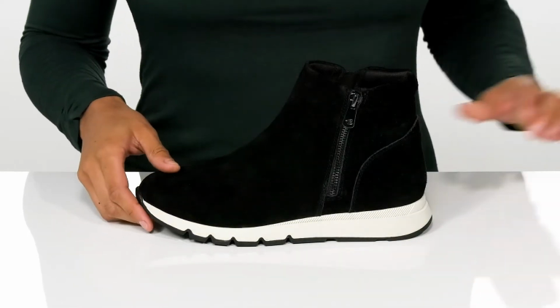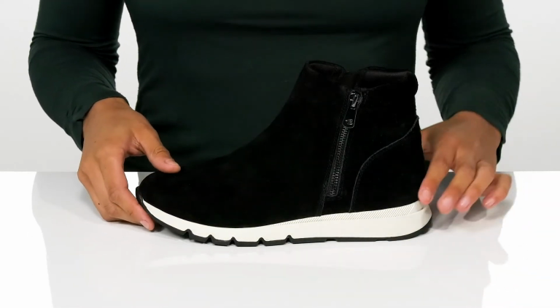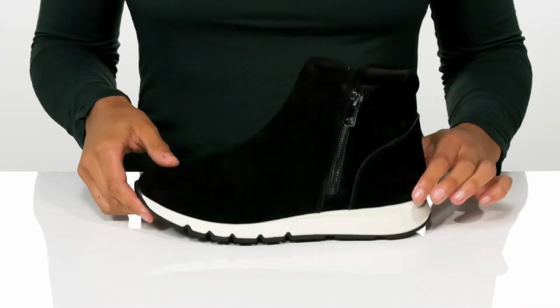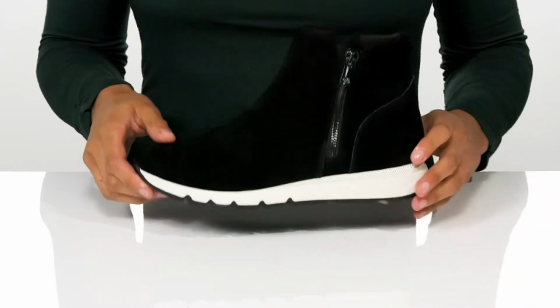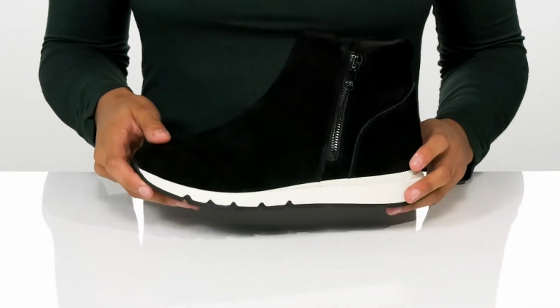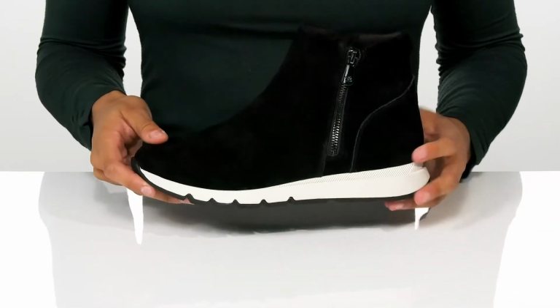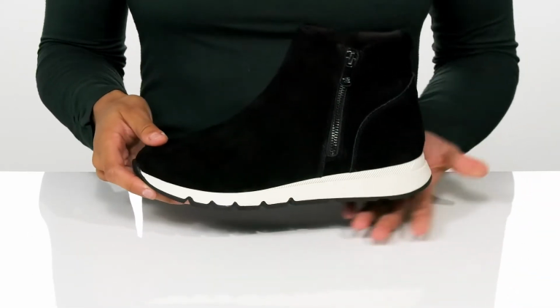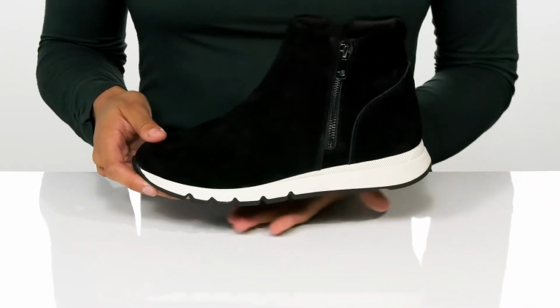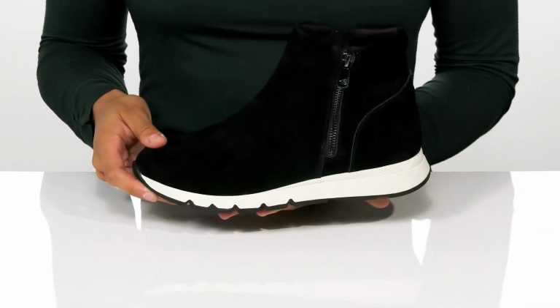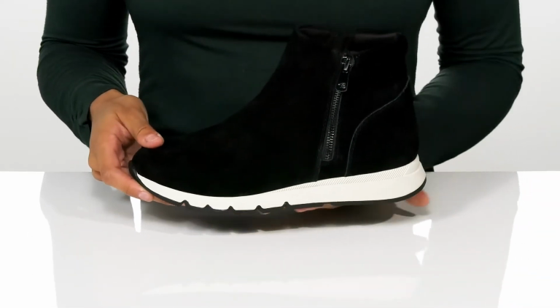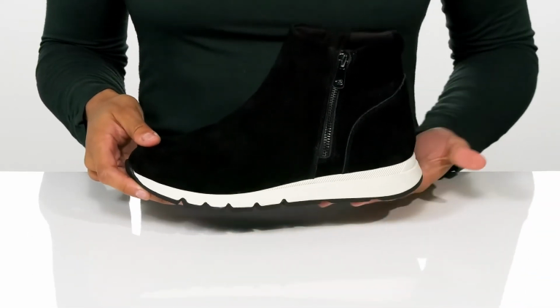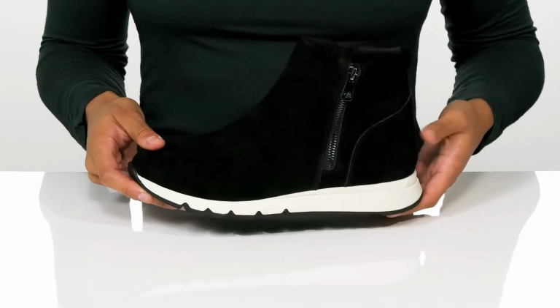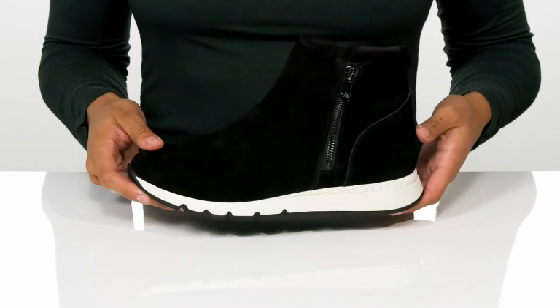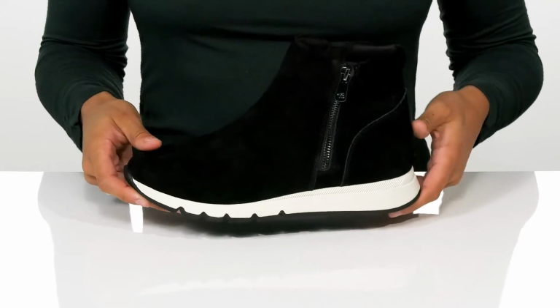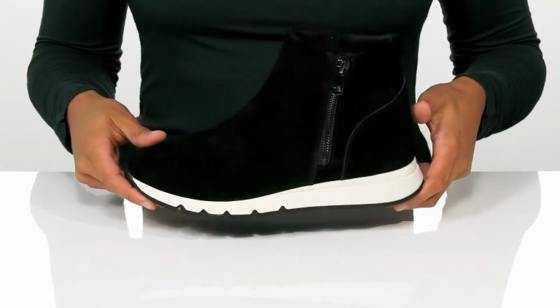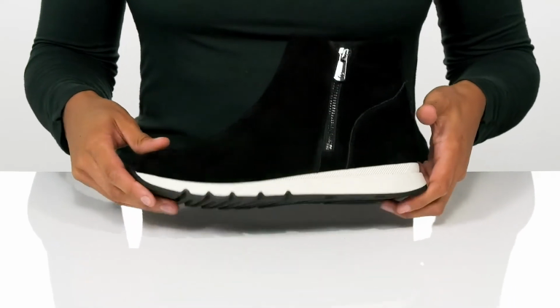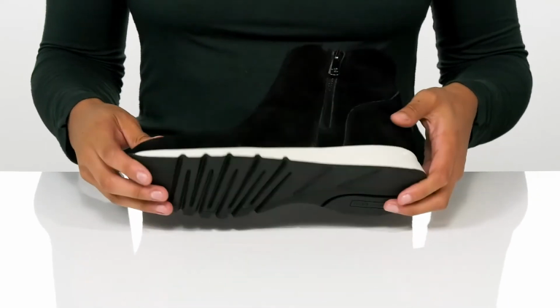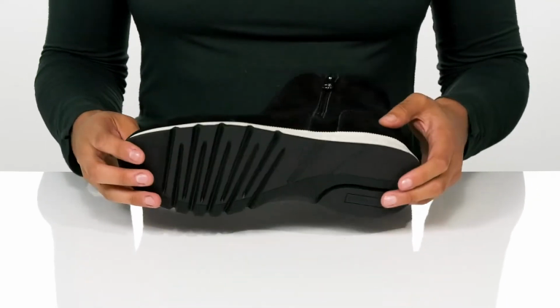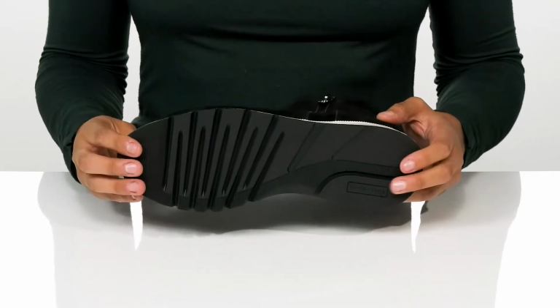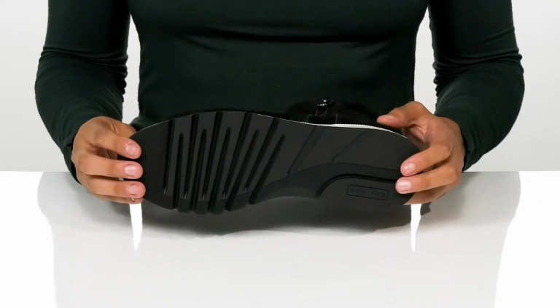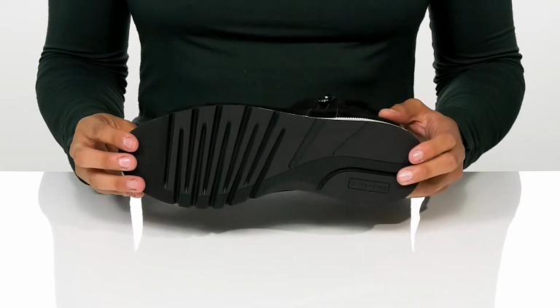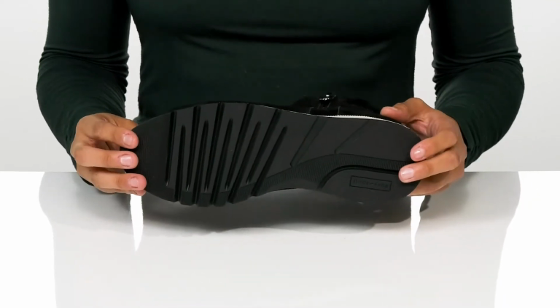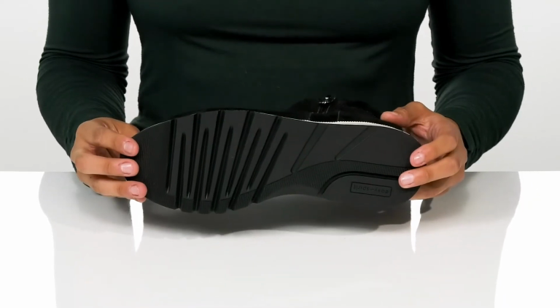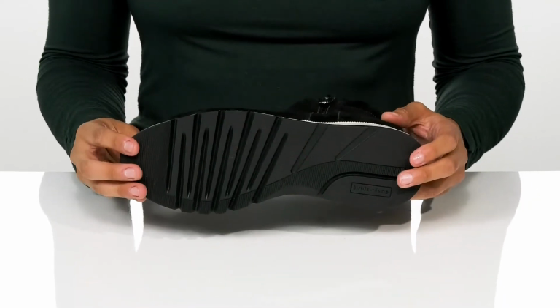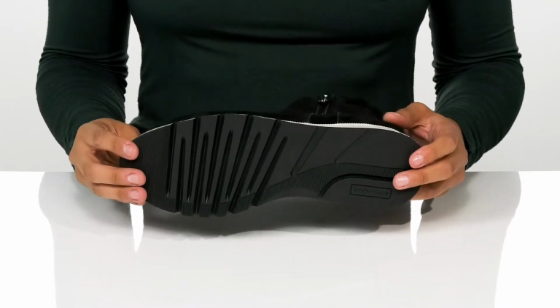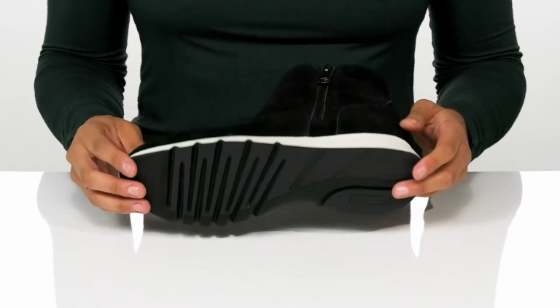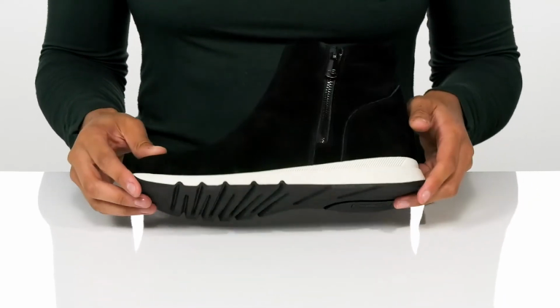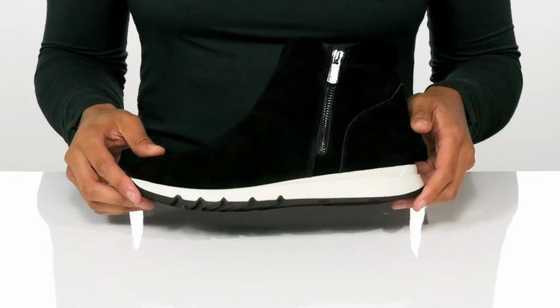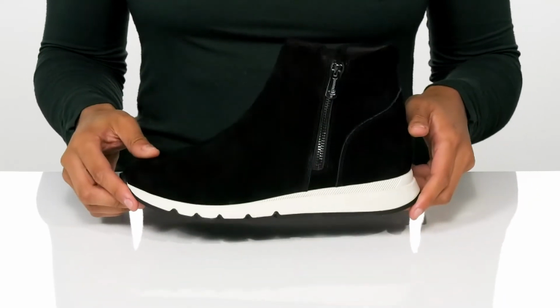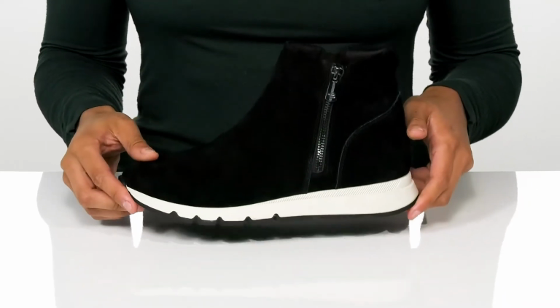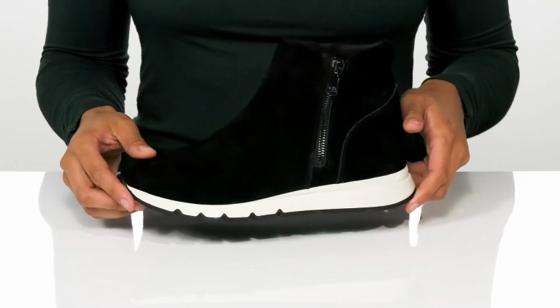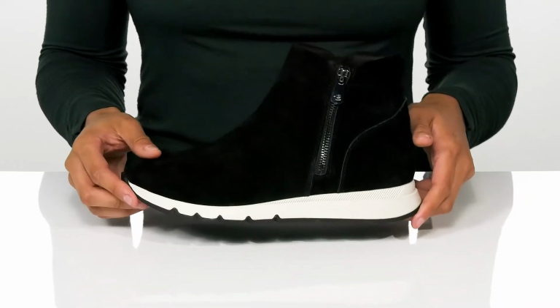The thick white midsole gives these a modern sporty look. And underneath, the outsole is textured to keep you sure on your feet.